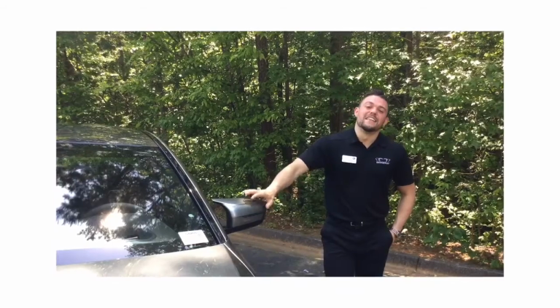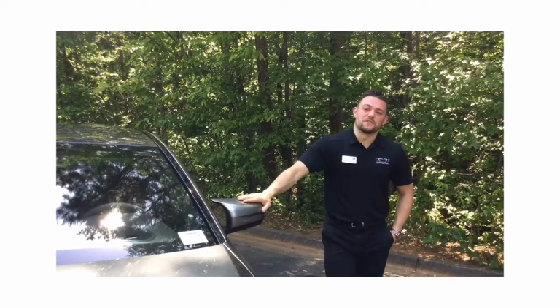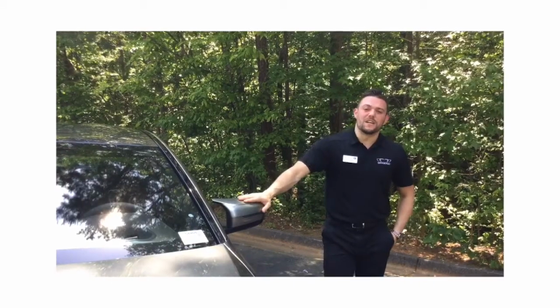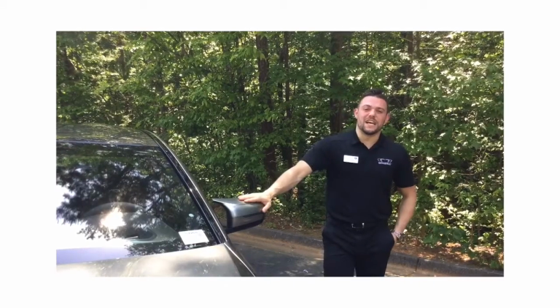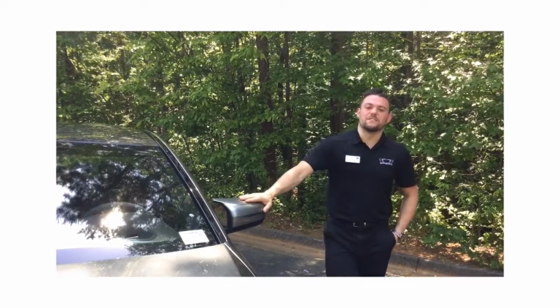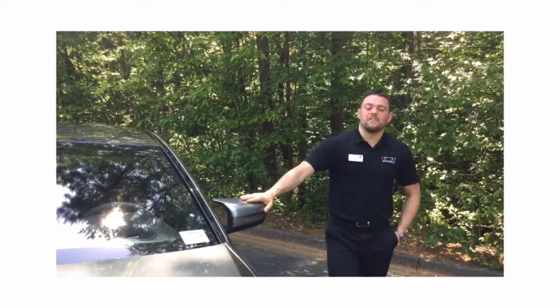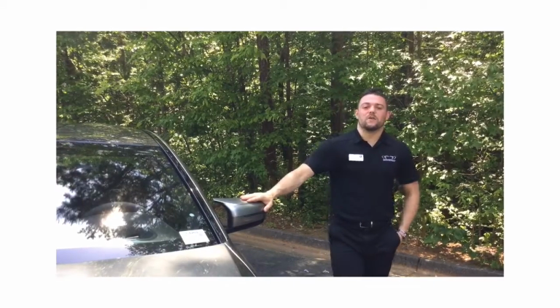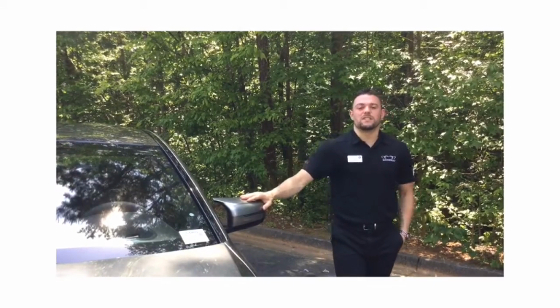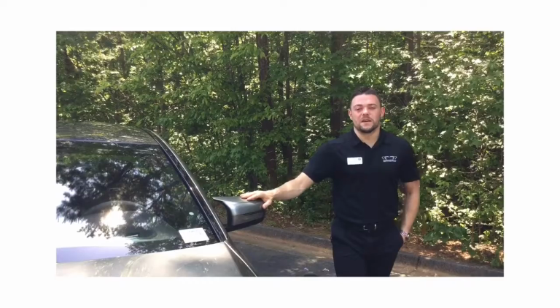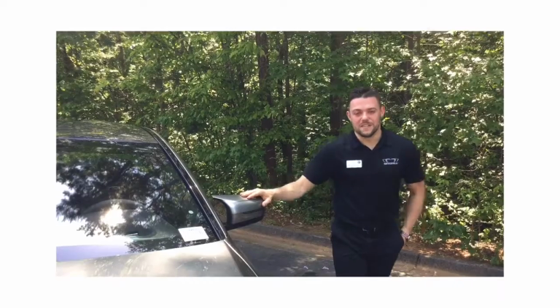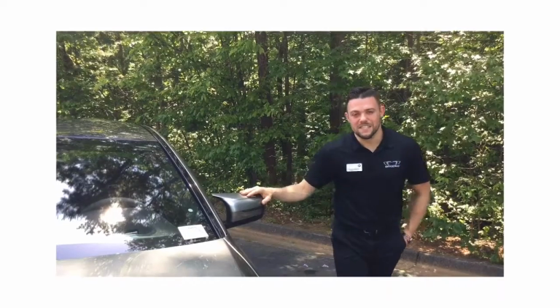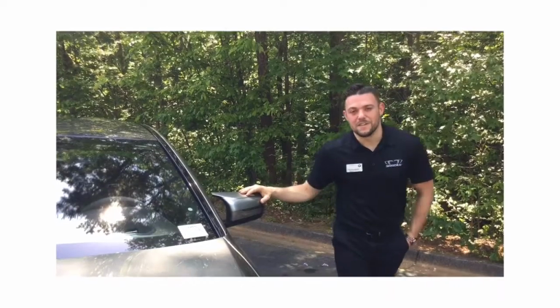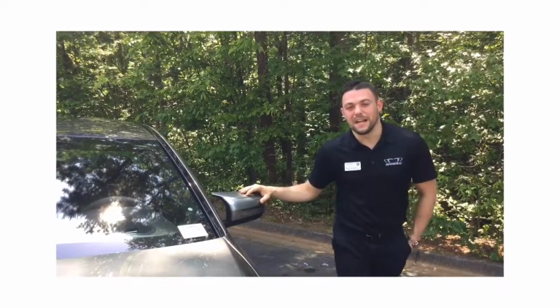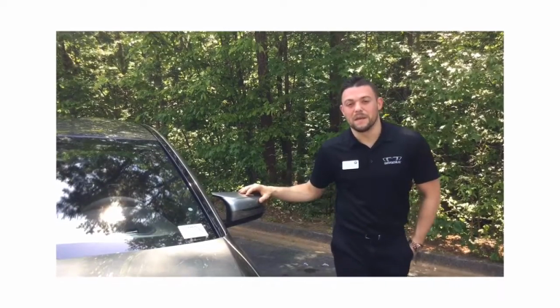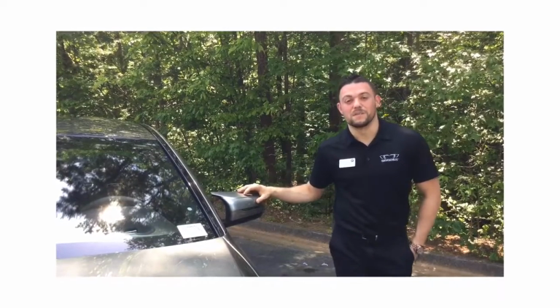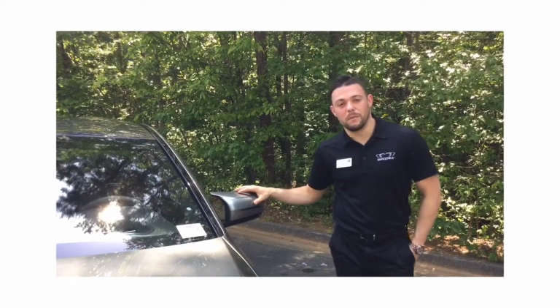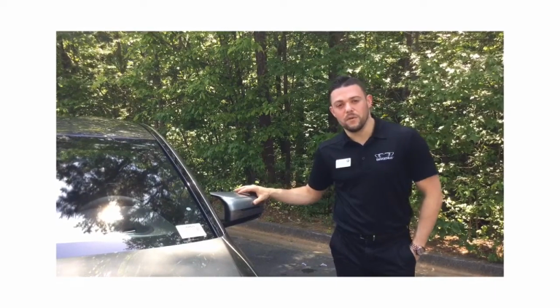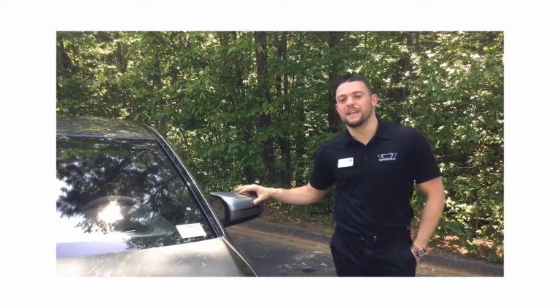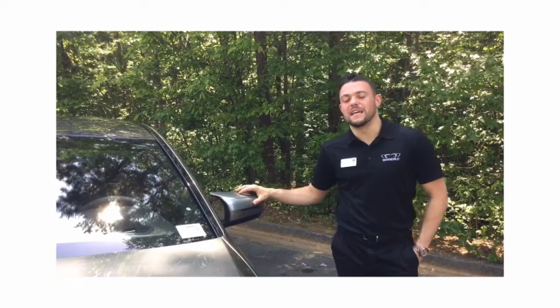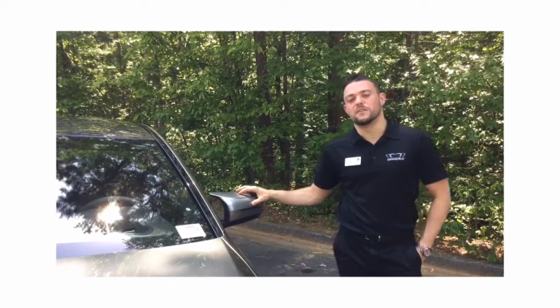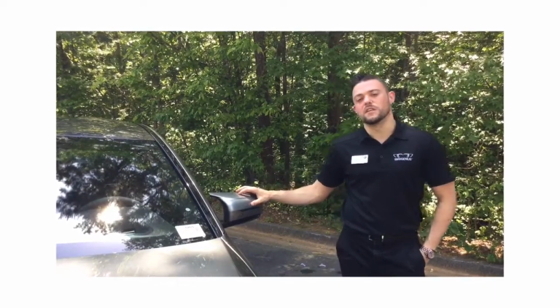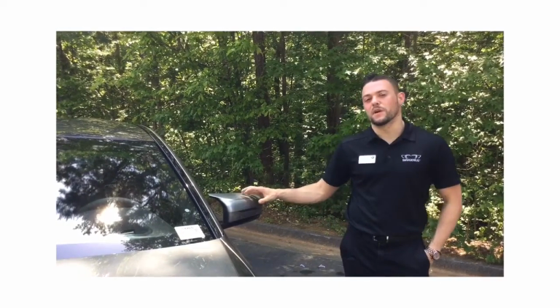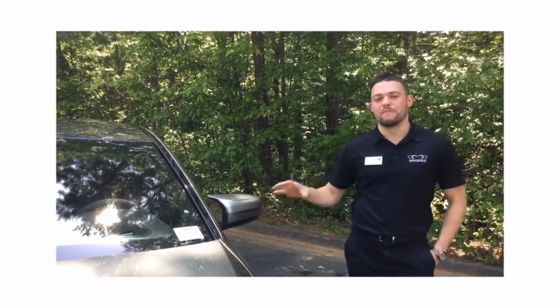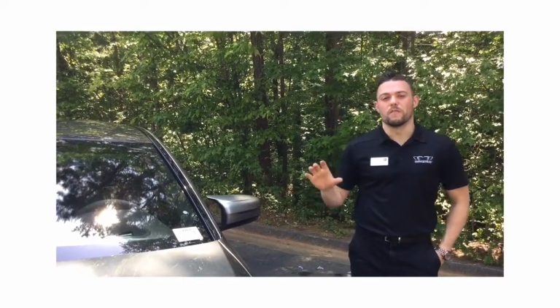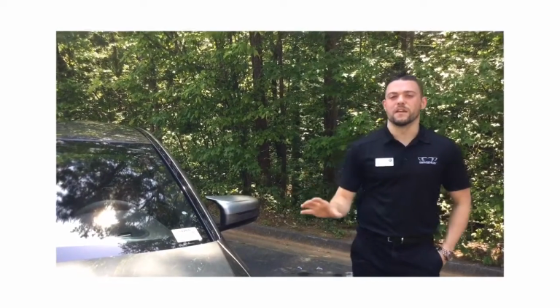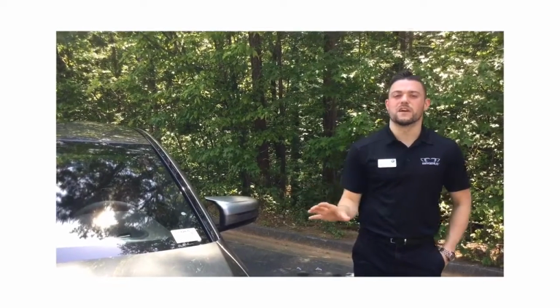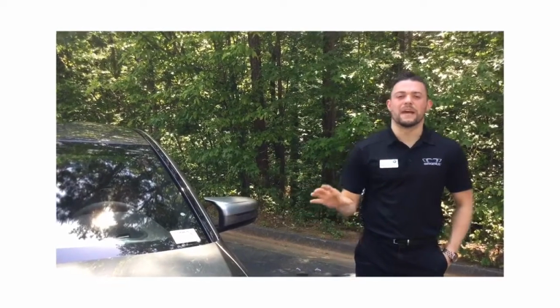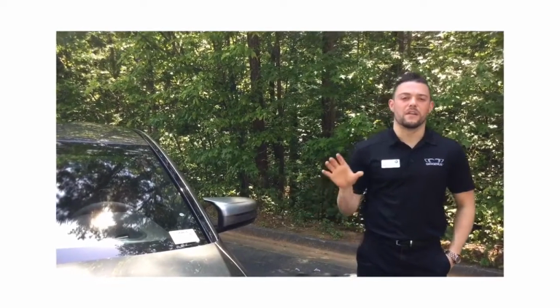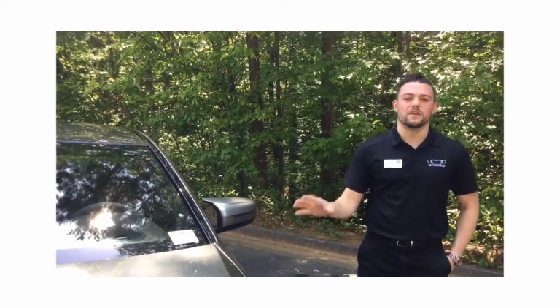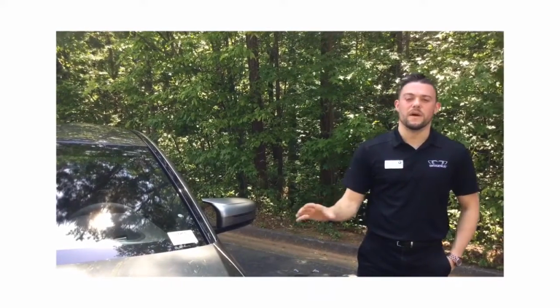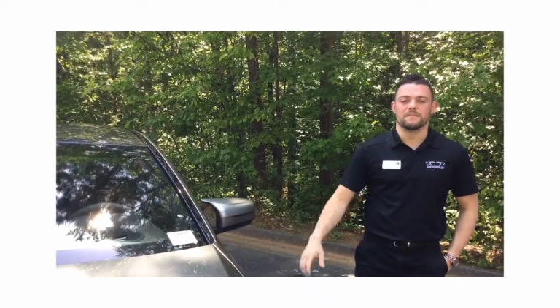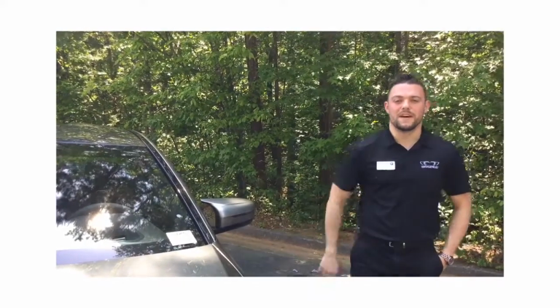If you have any questions, come visit us at United BMW, and stay tuned because we're going to have more videos coming out on the new M5.